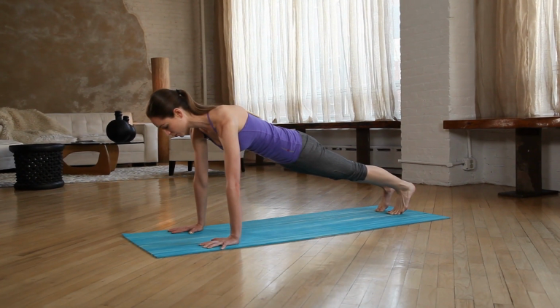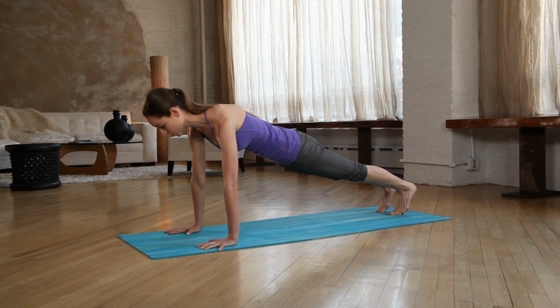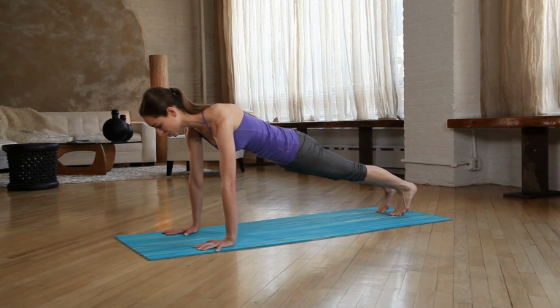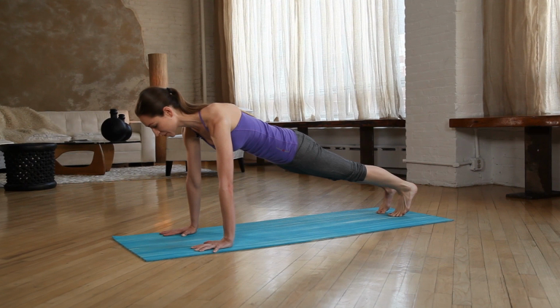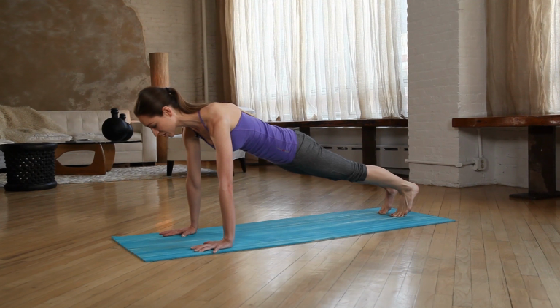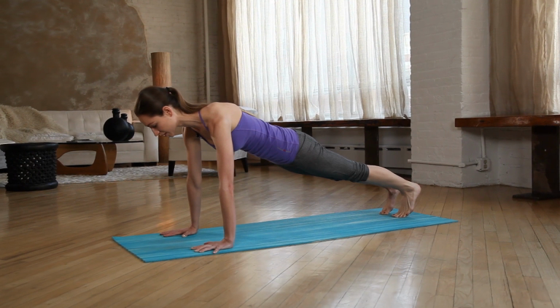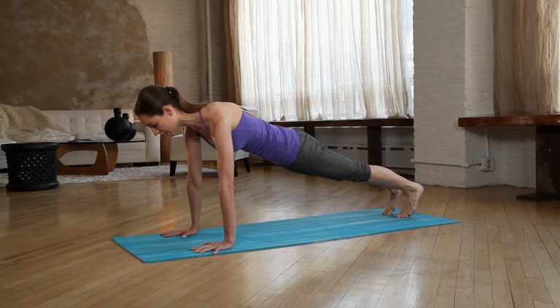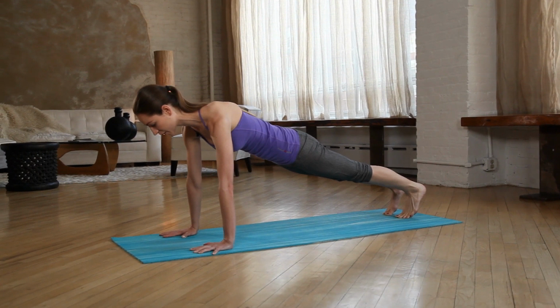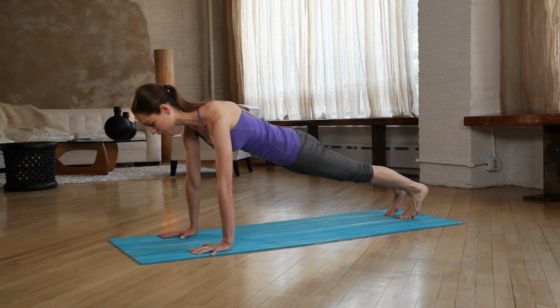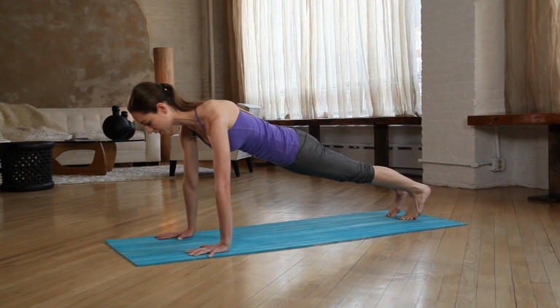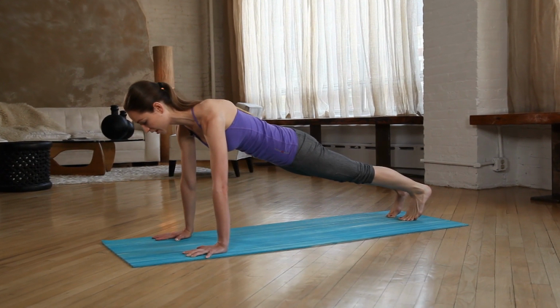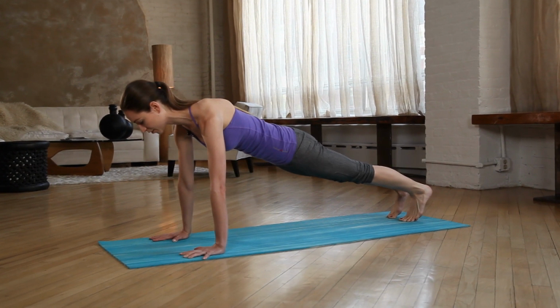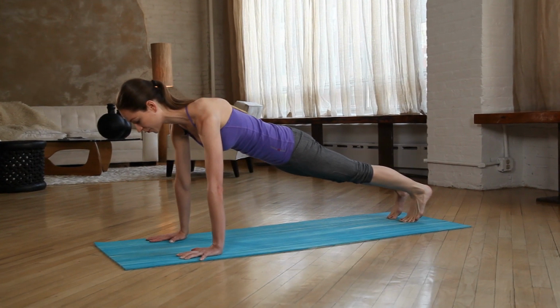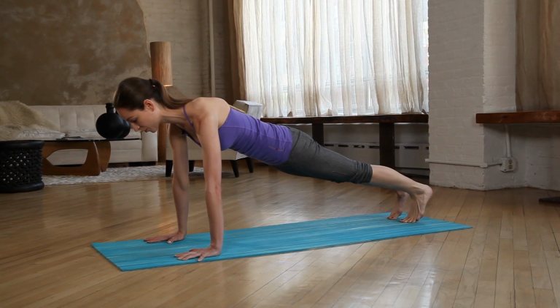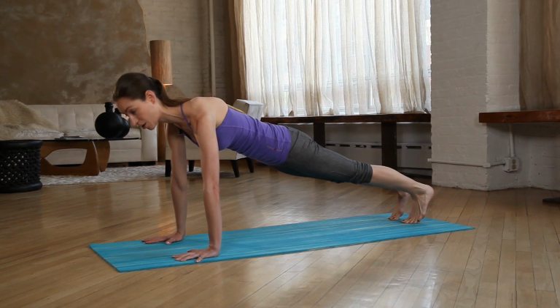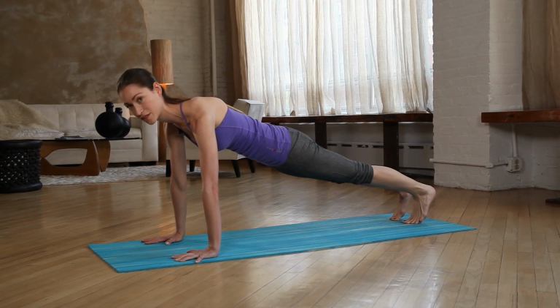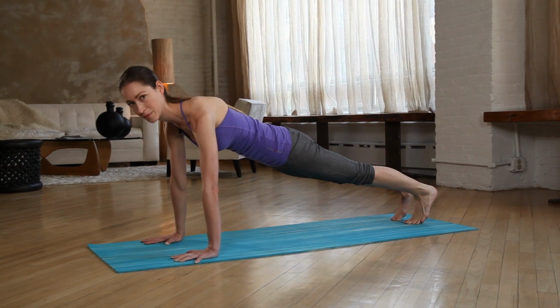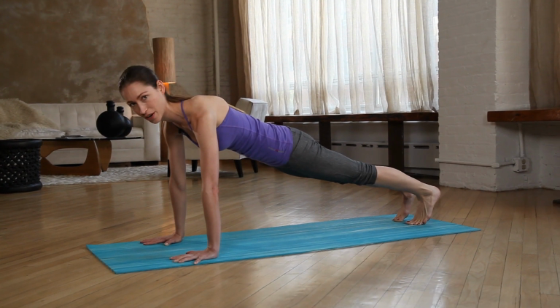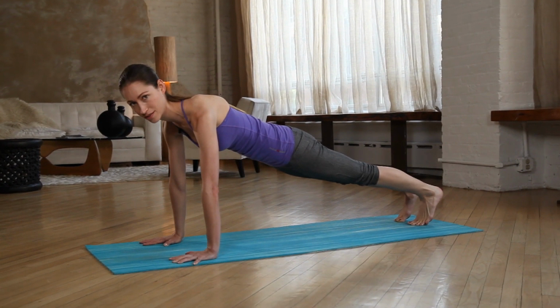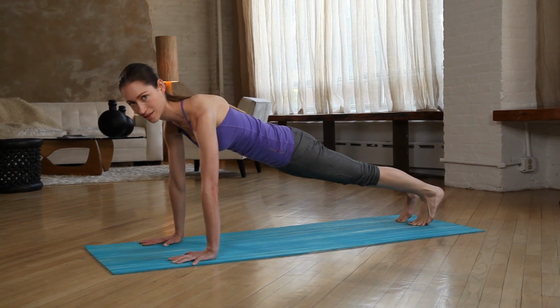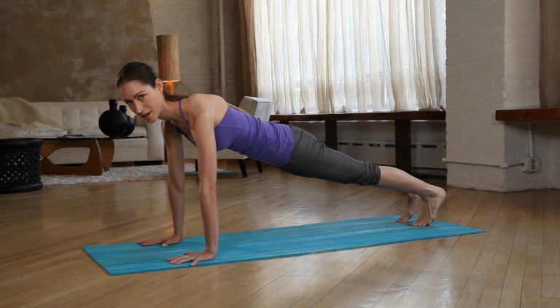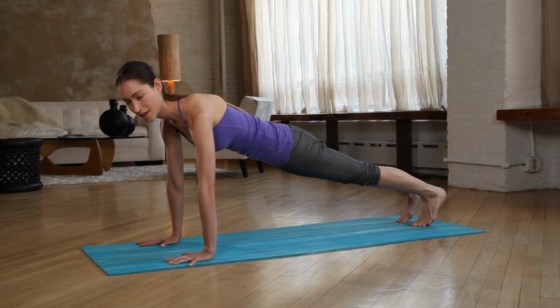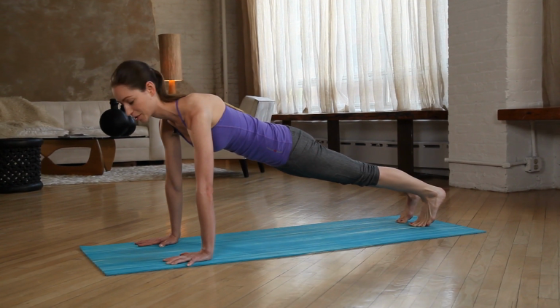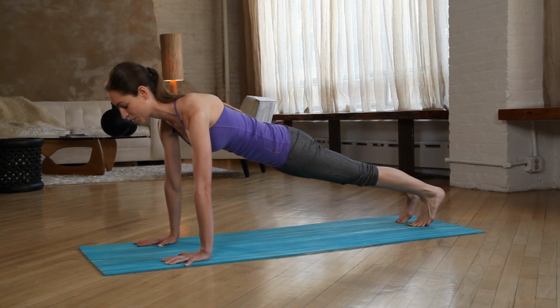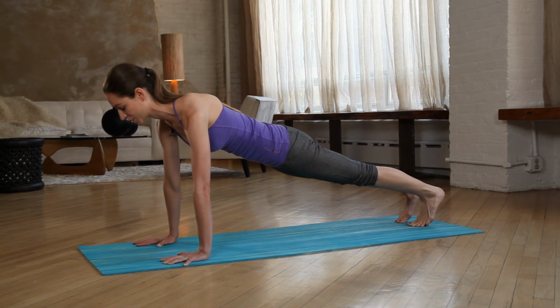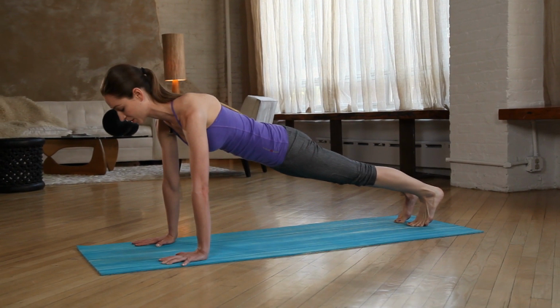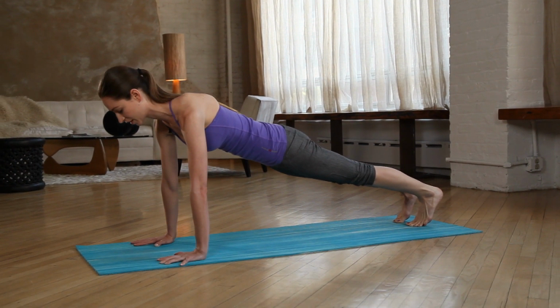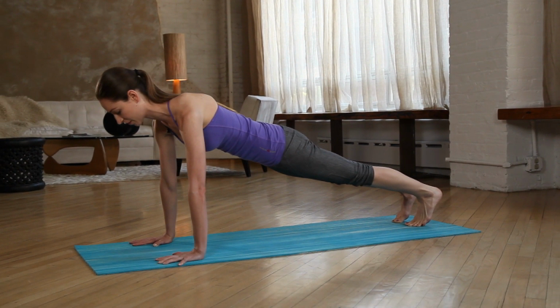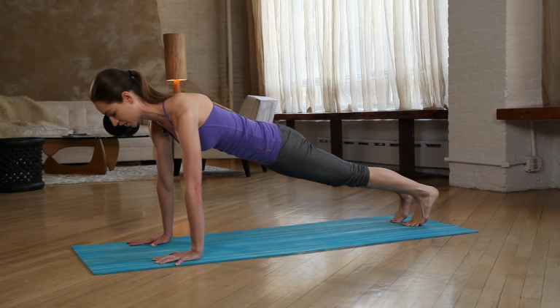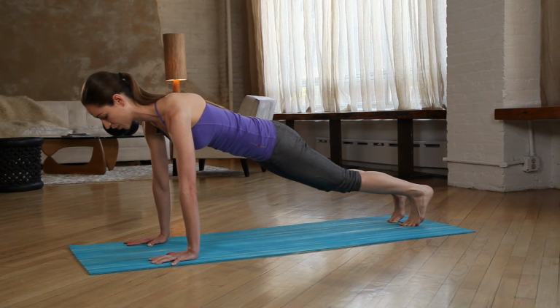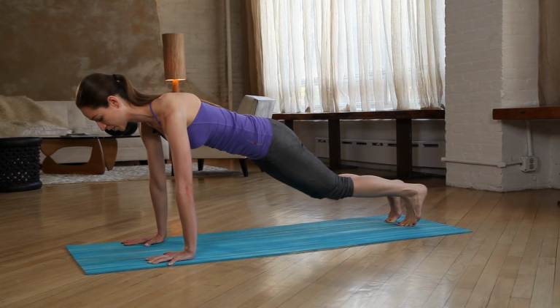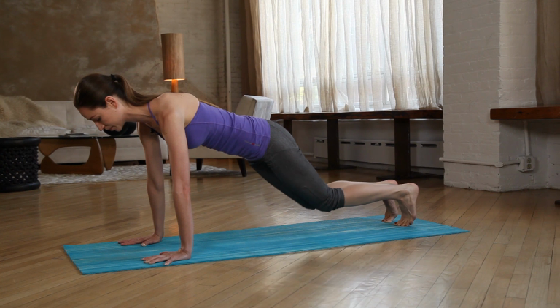See if you can stay here for about ten full, long, deep breaths. That's a pretty good one to get everything warmed up.